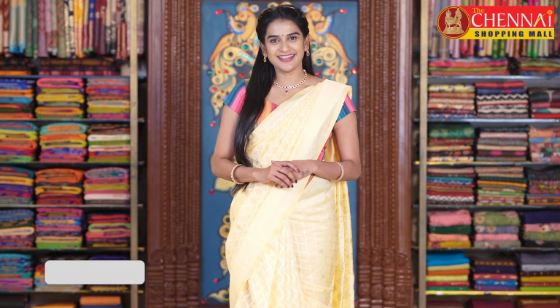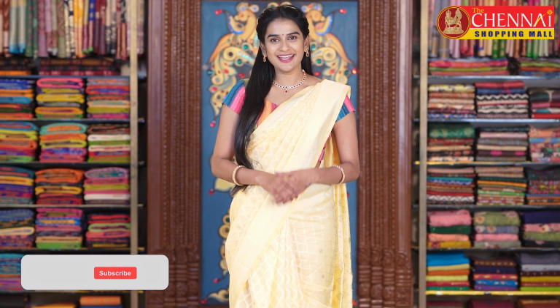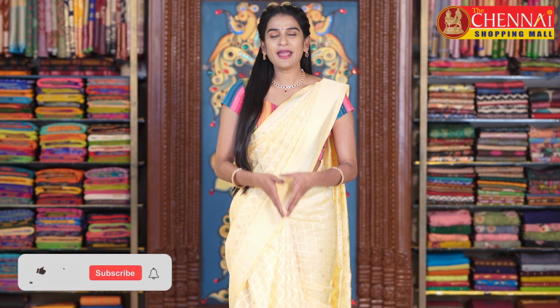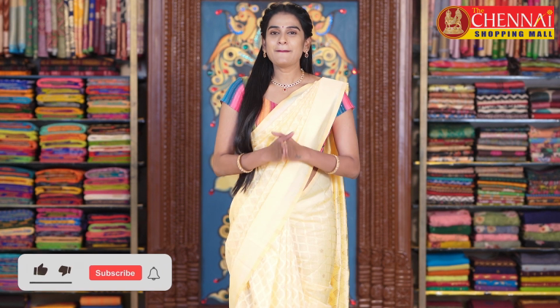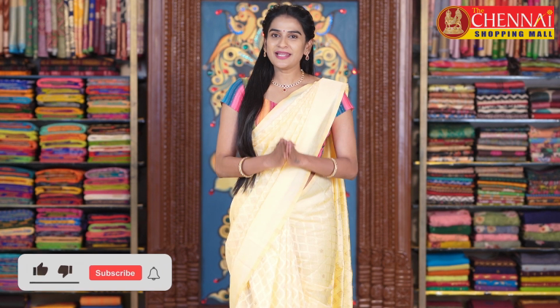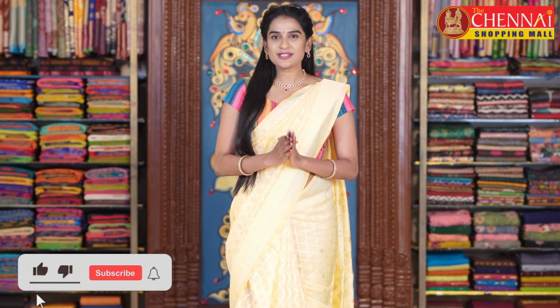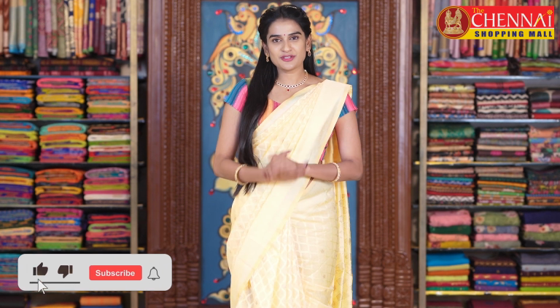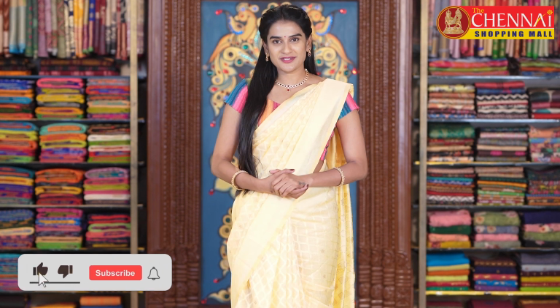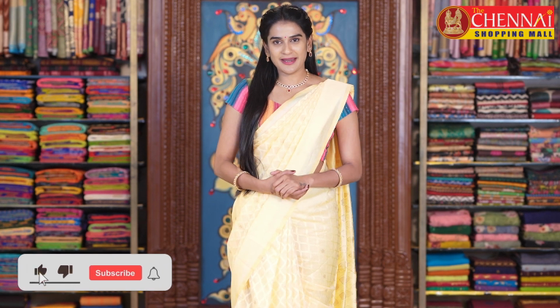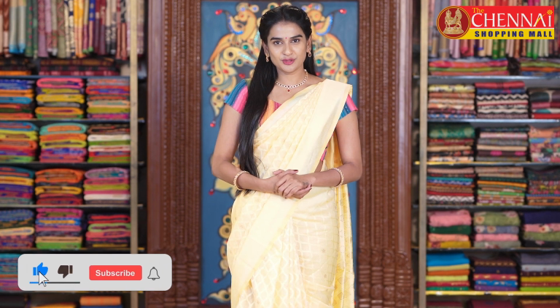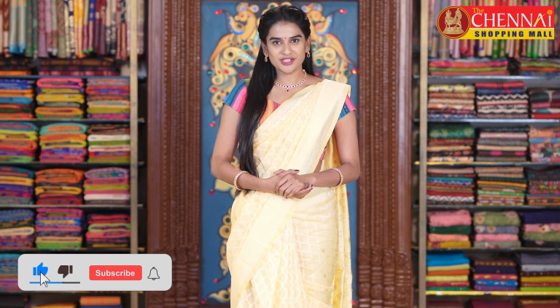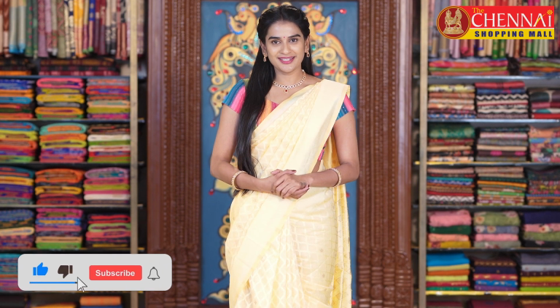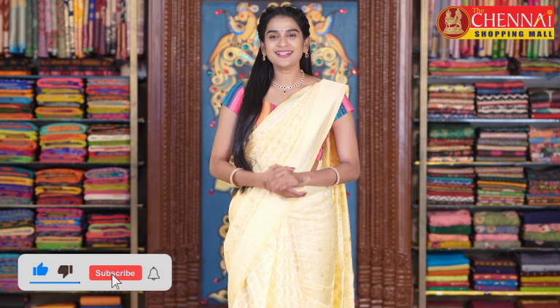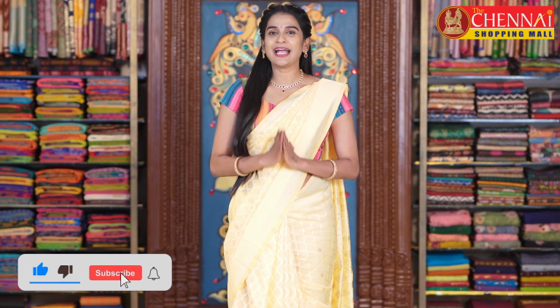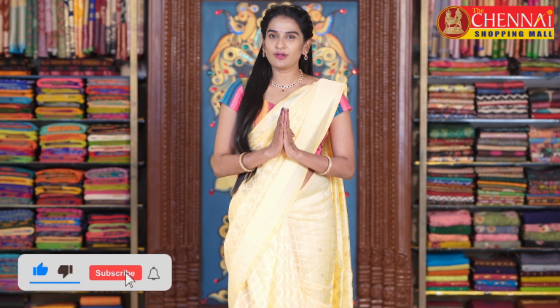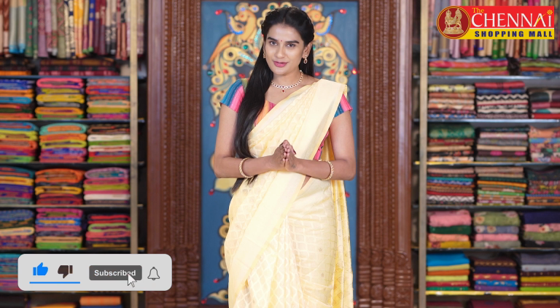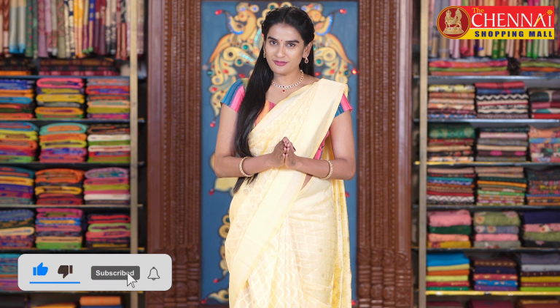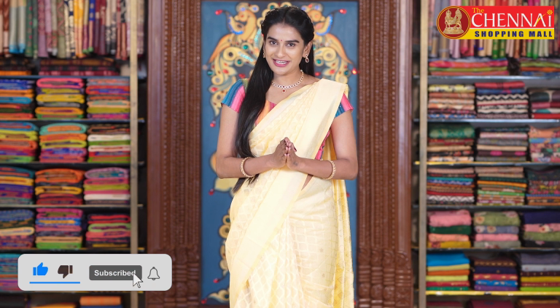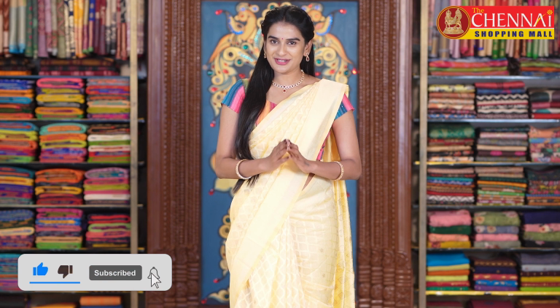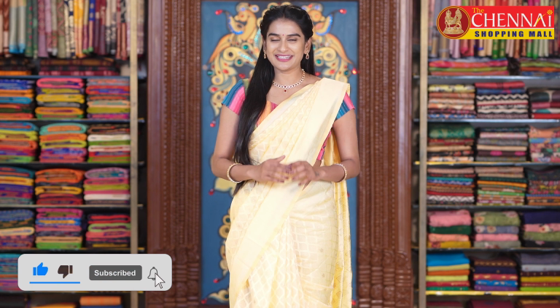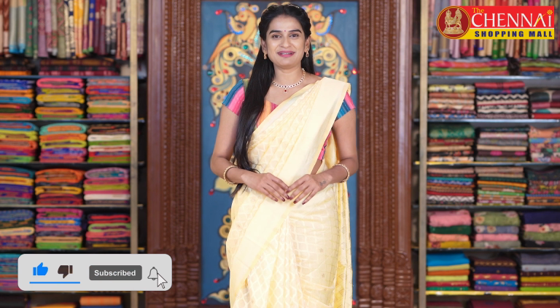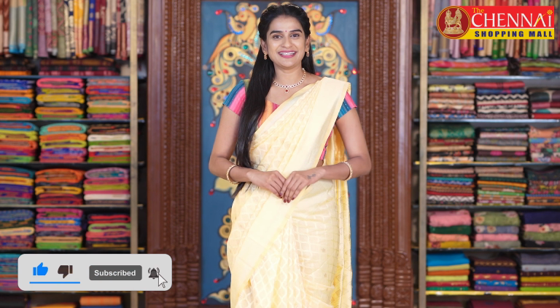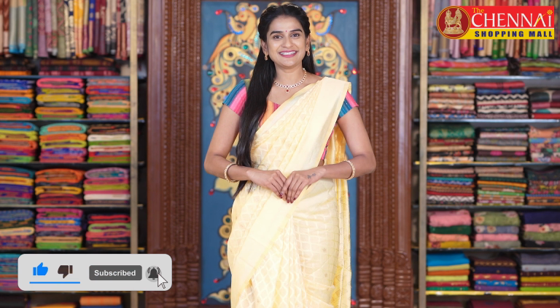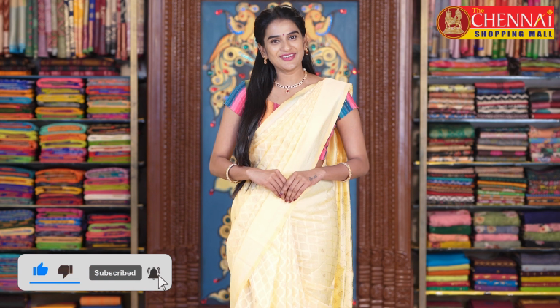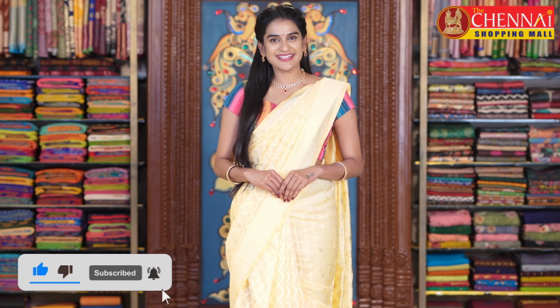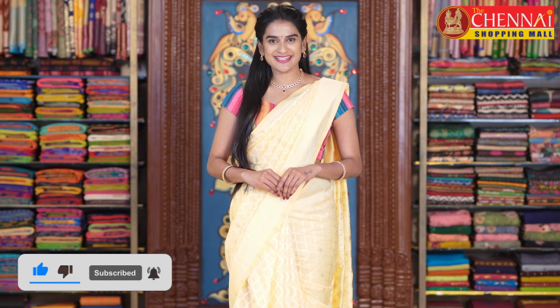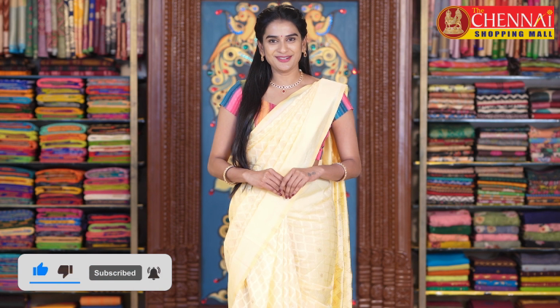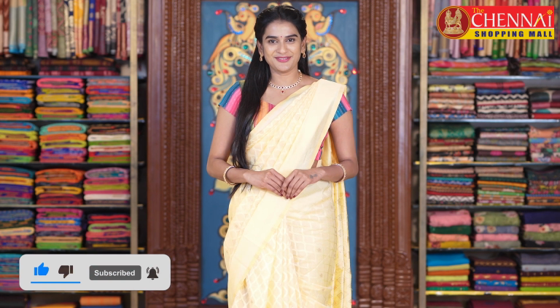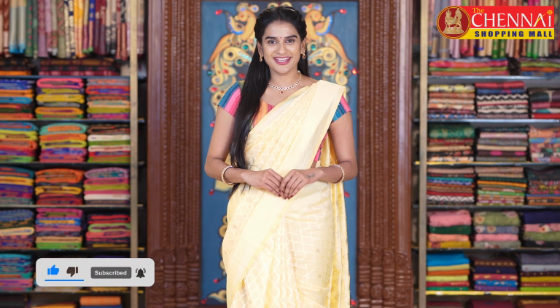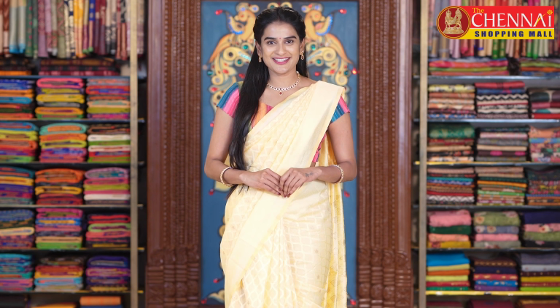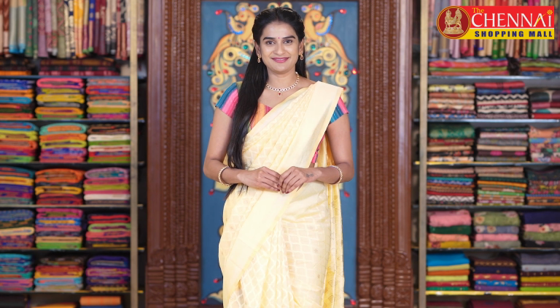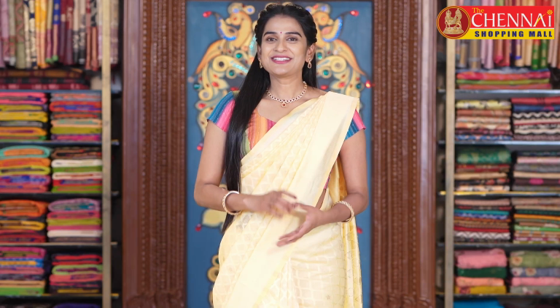Please do subscribe to the channel and also don't forget to click the bell icon for instant notifications.